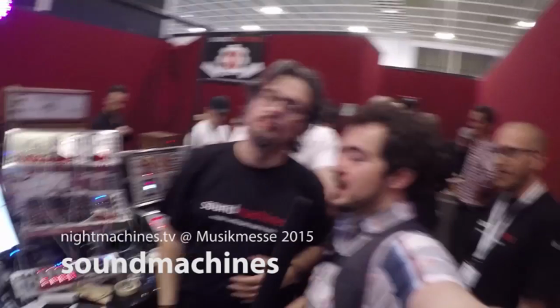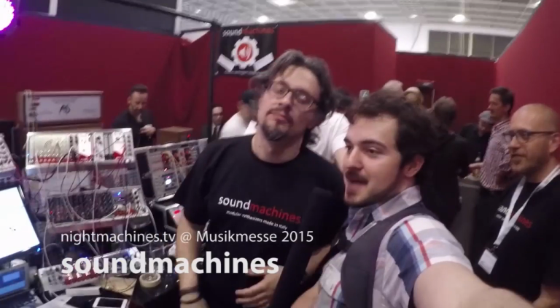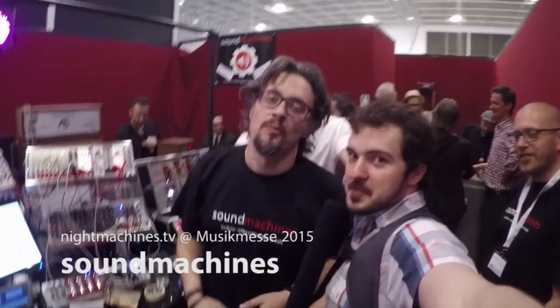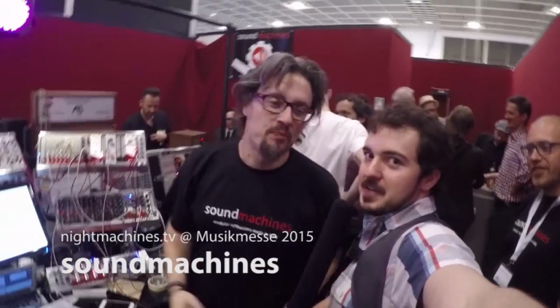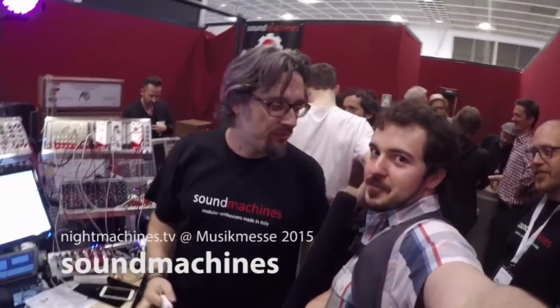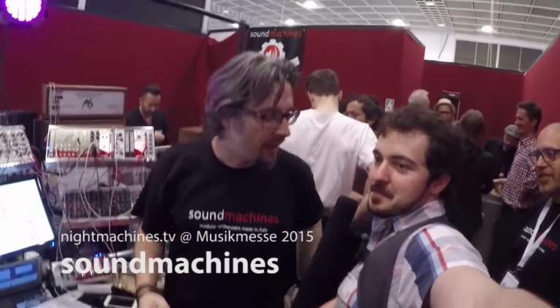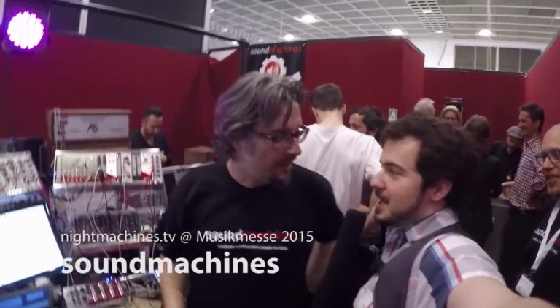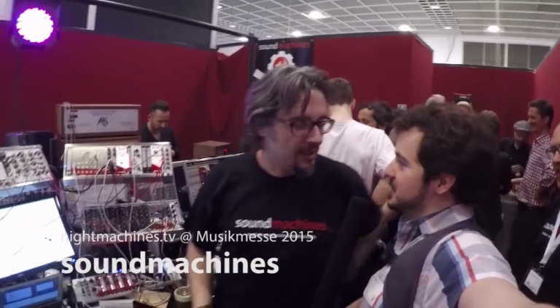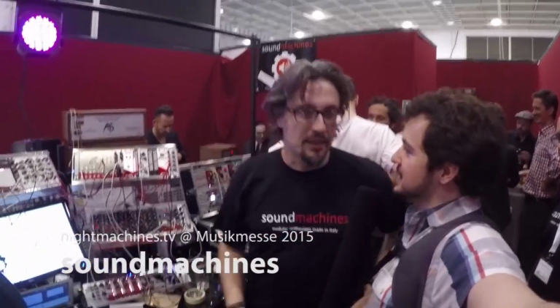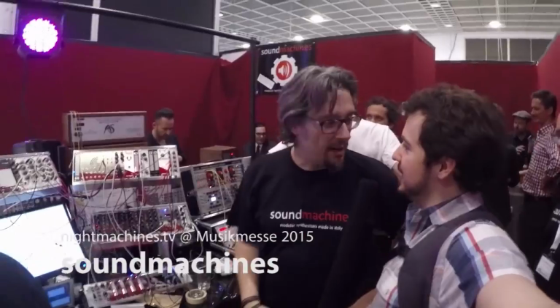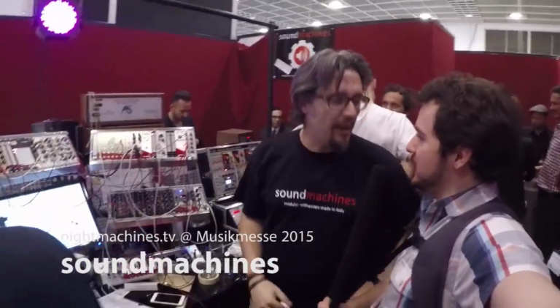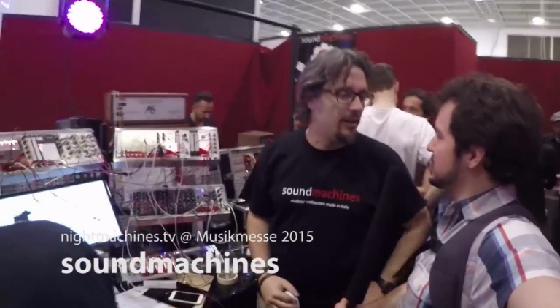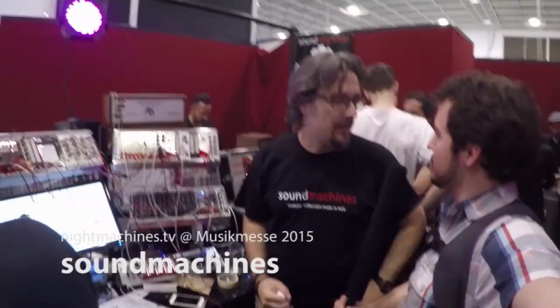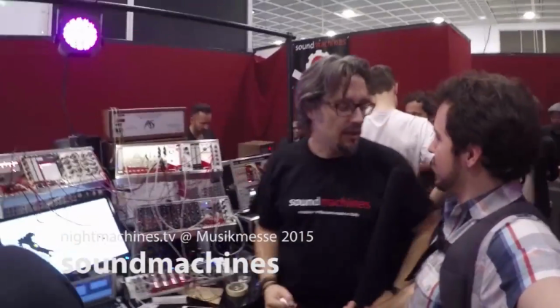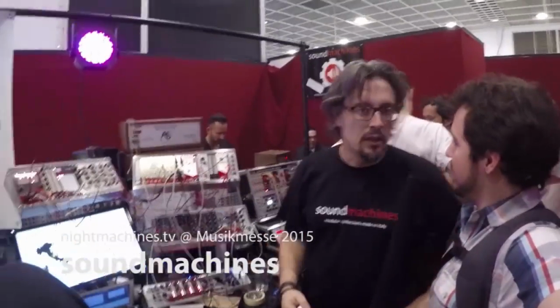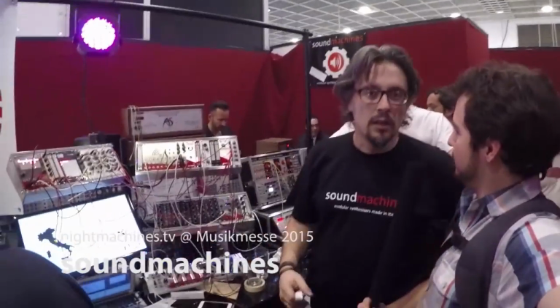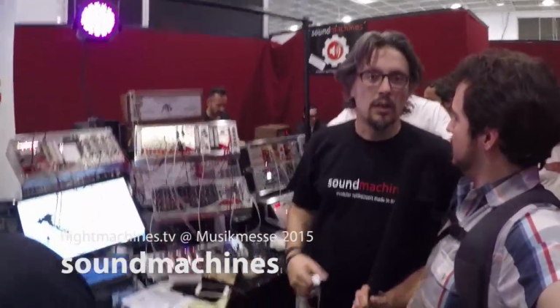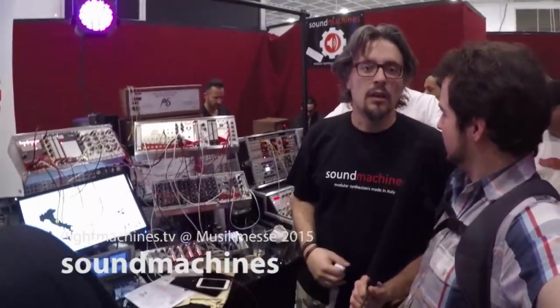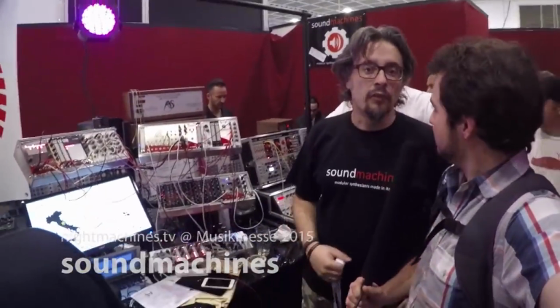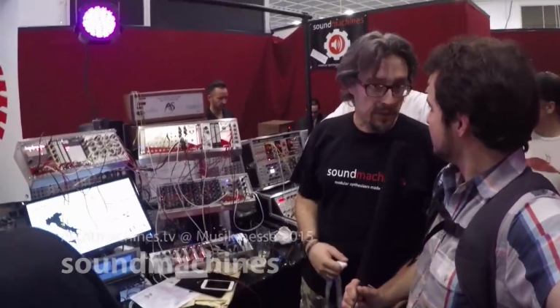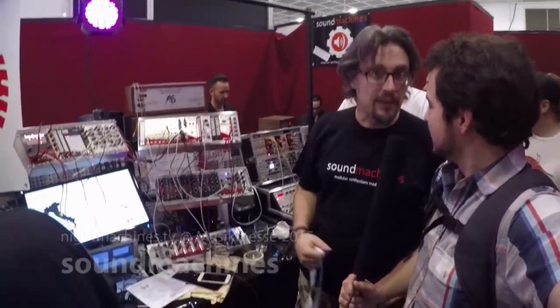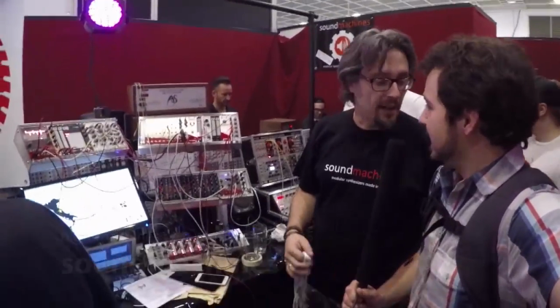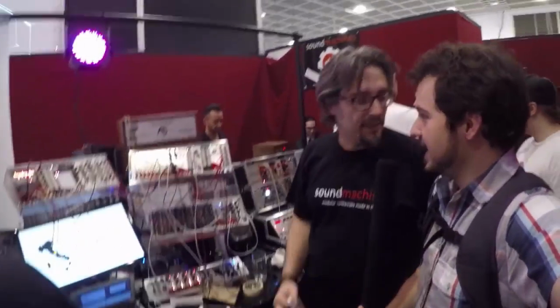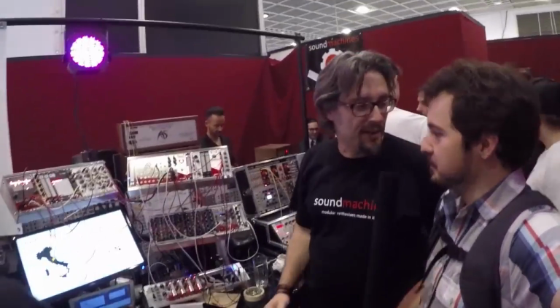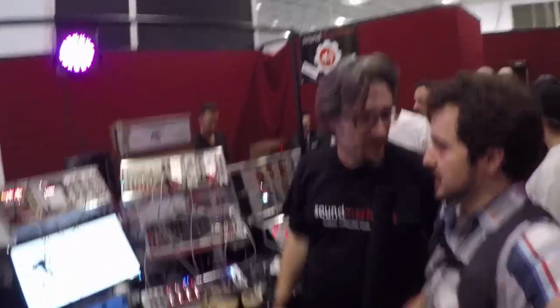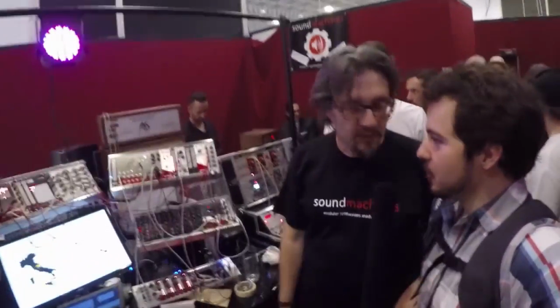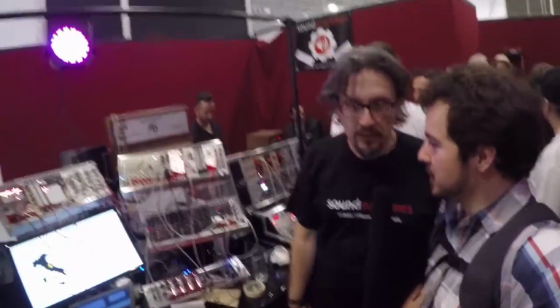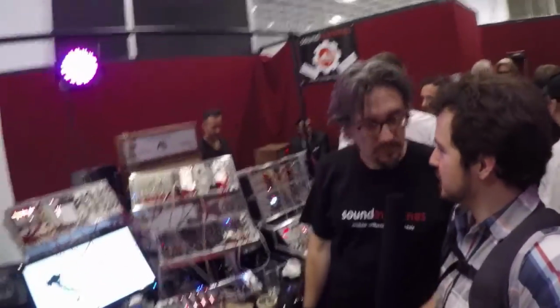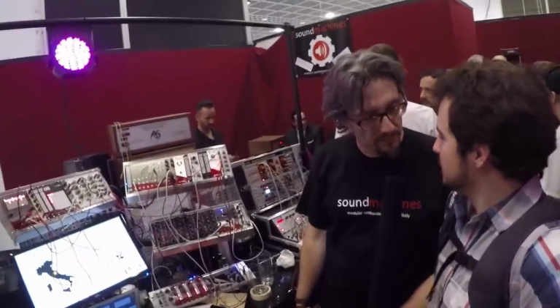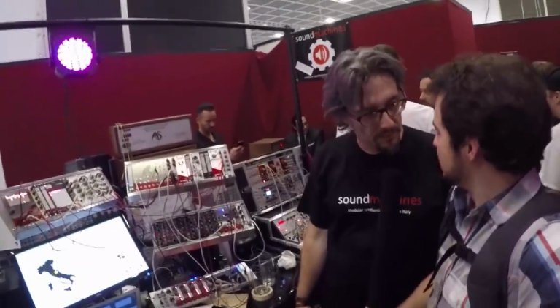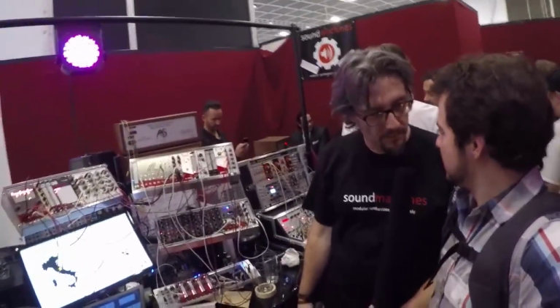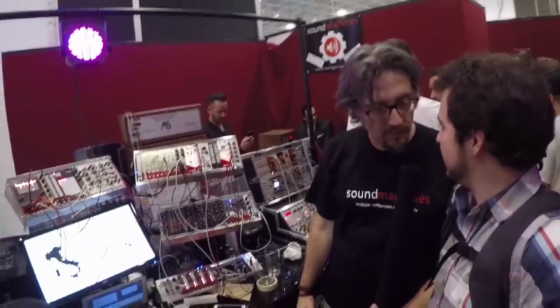I'm here with David from Sound Machines, a modular synth maker from Italy. So what did you bring to Musikmesse this year?